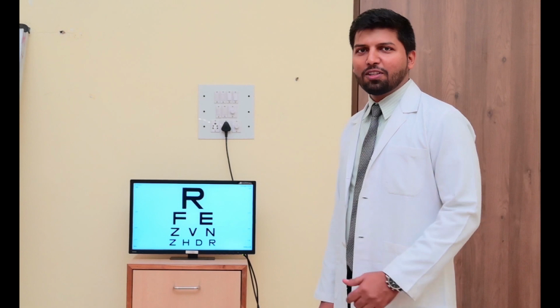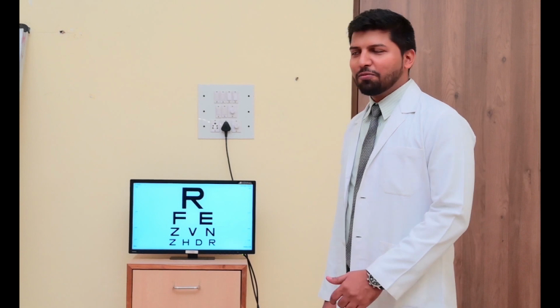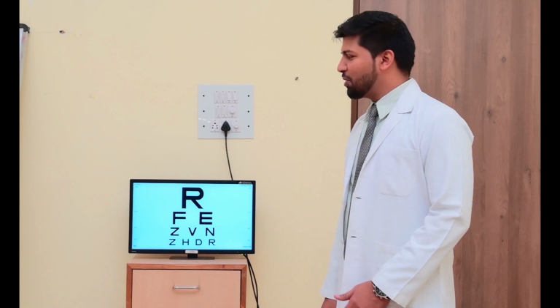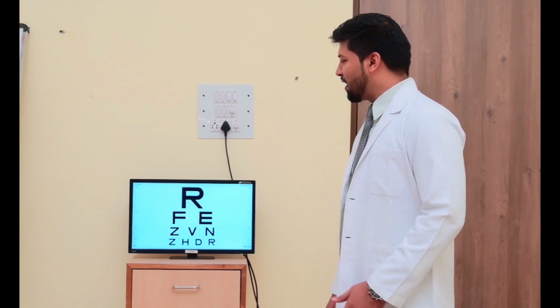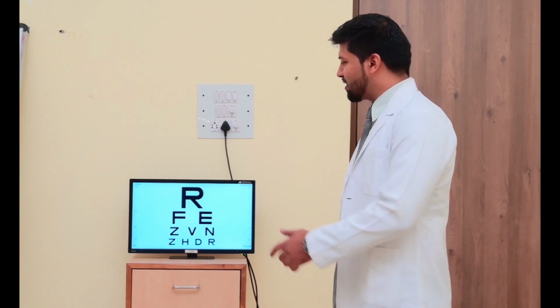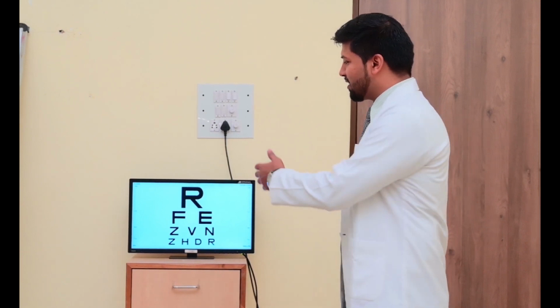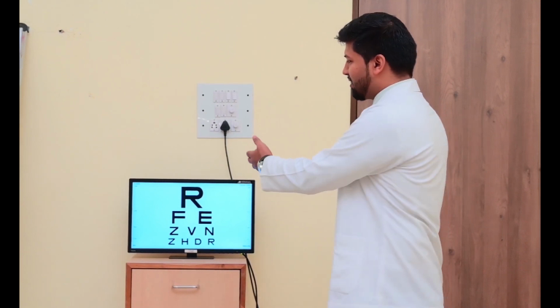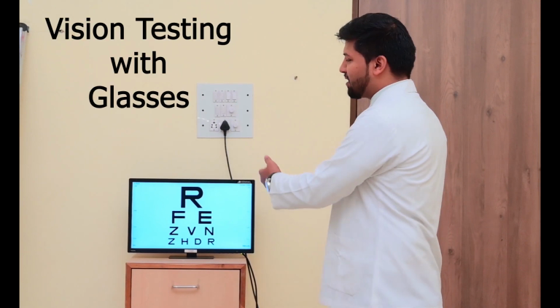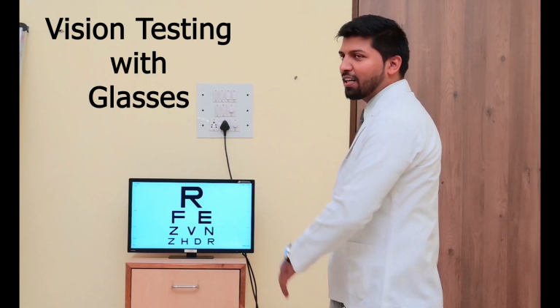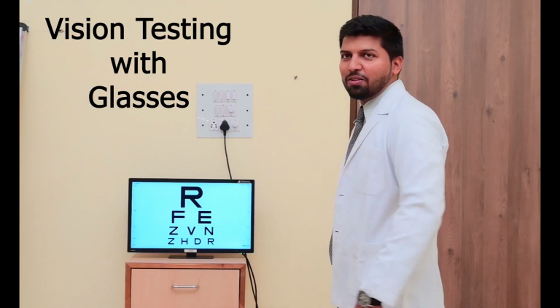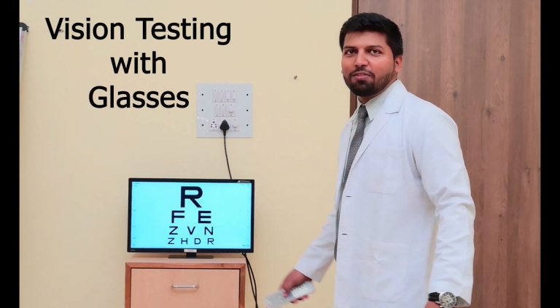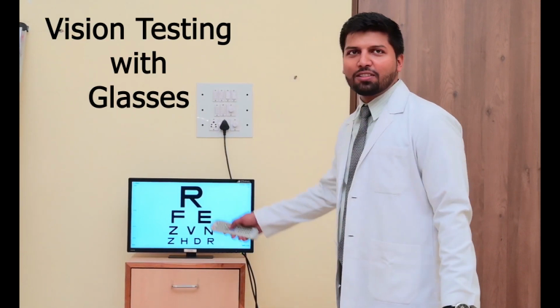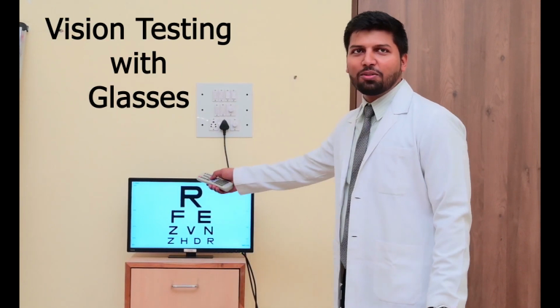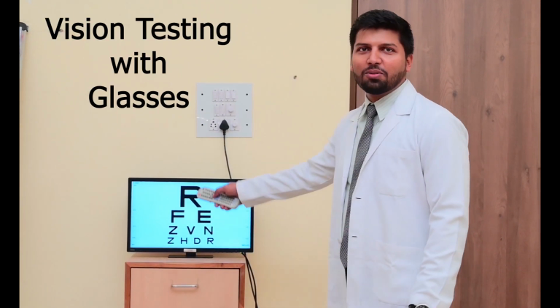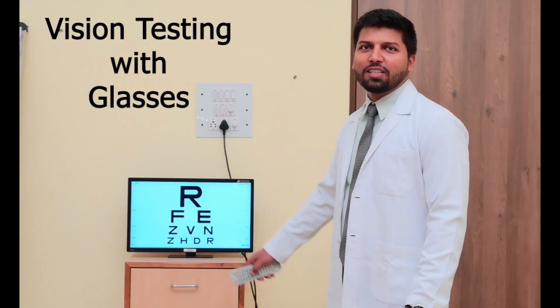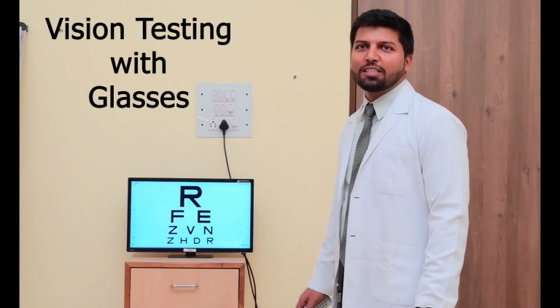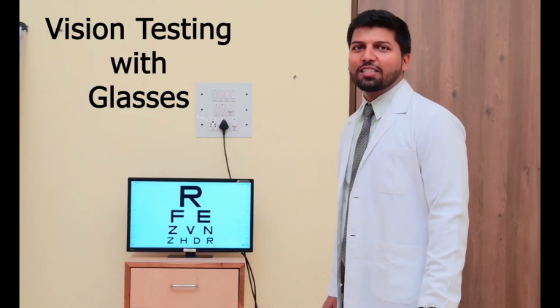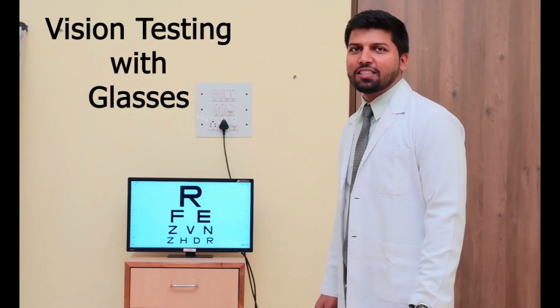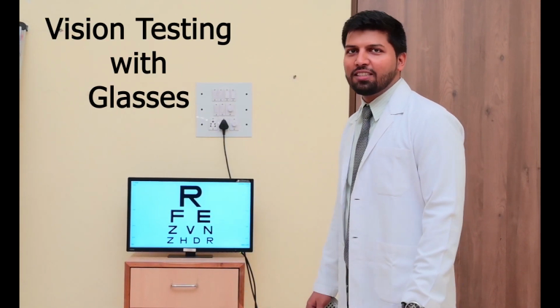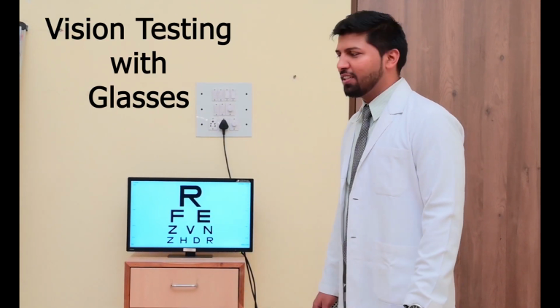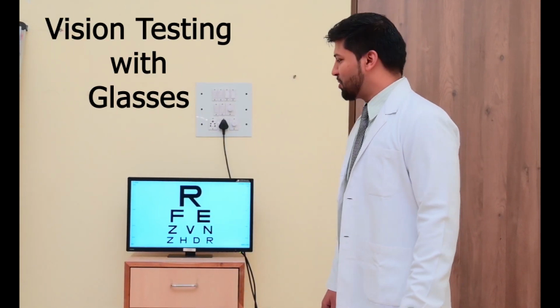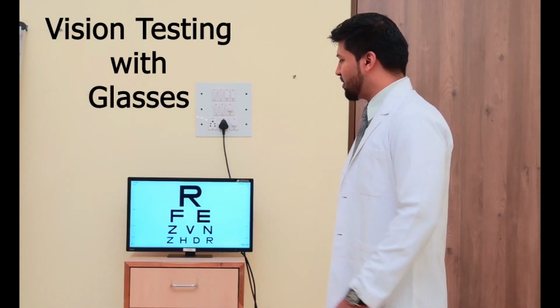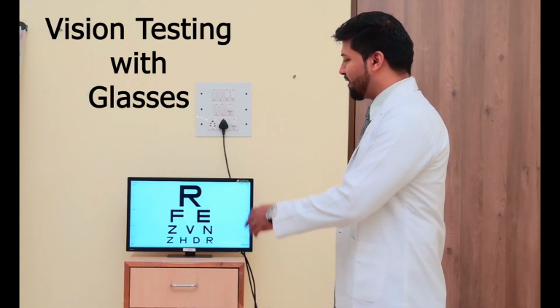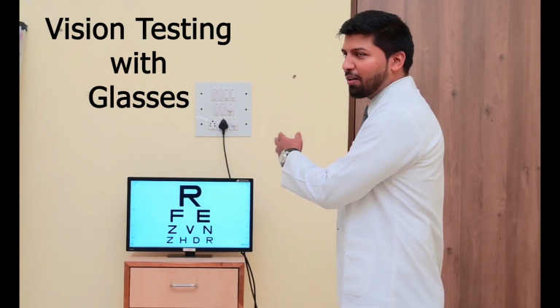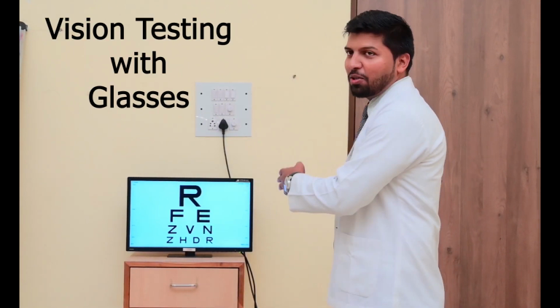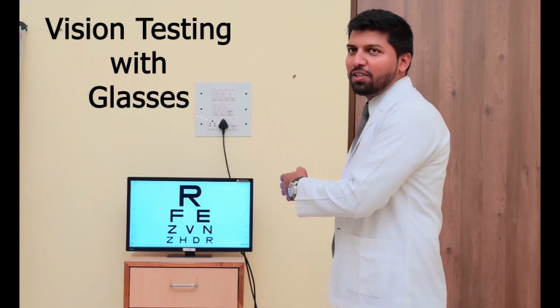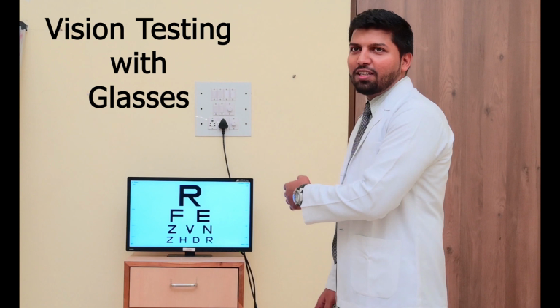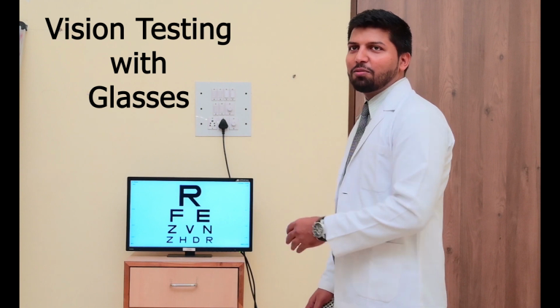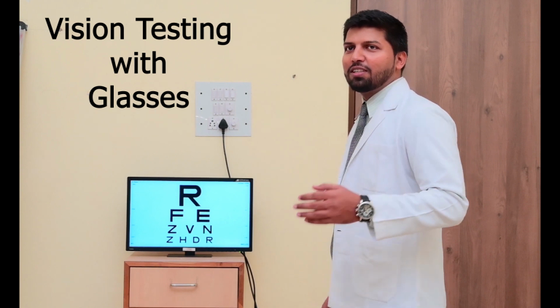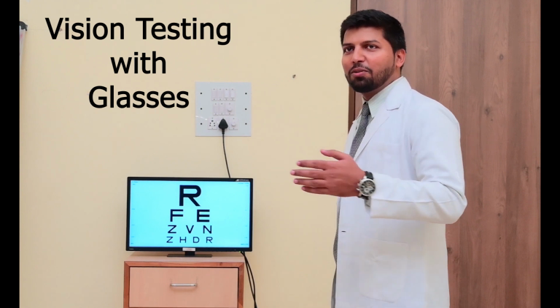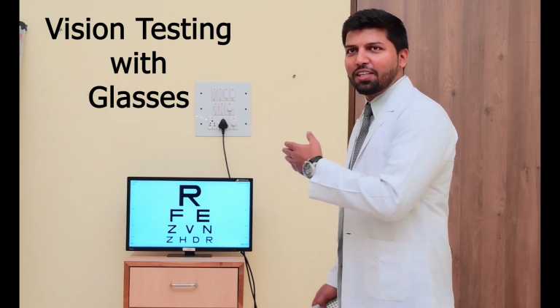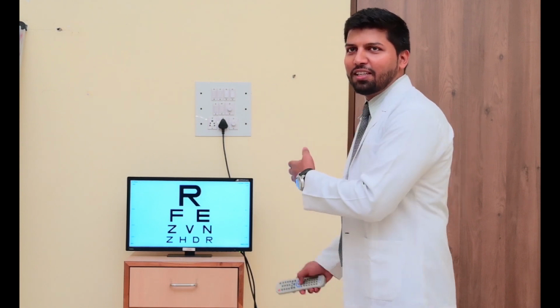So first we need to ask the patient to read the chart on the first row — okay, Cx60. So if they are able to read: Anwar, can you read it?